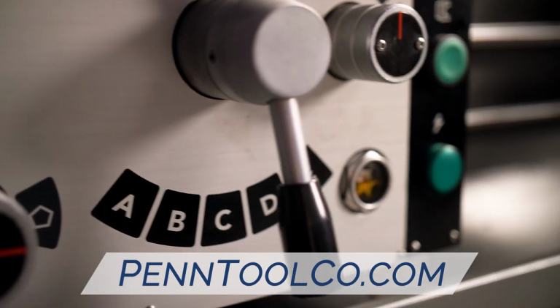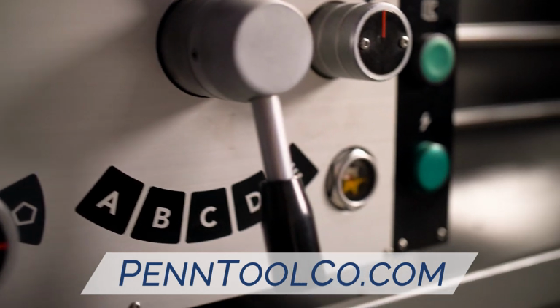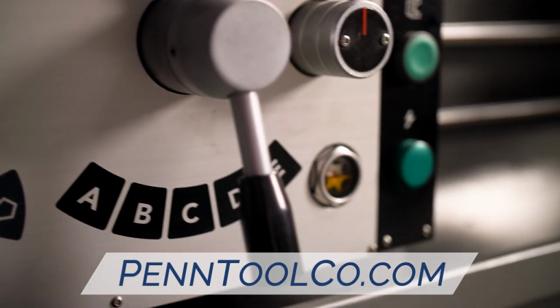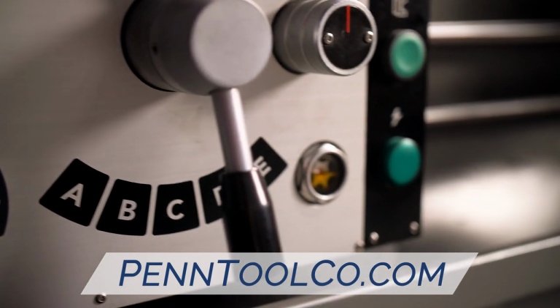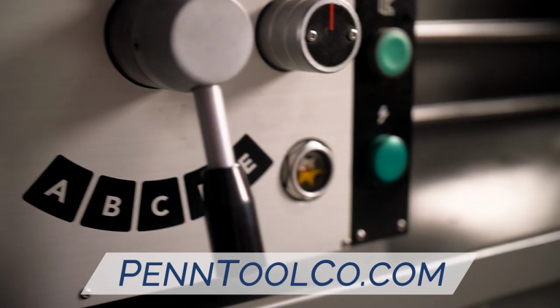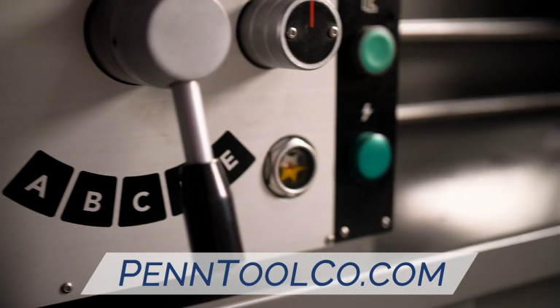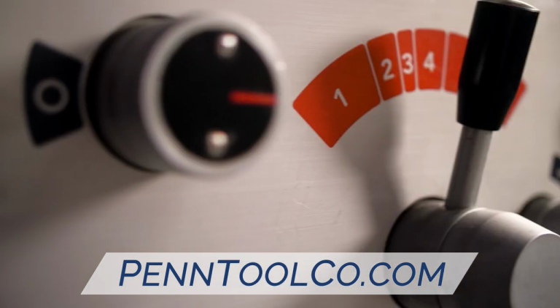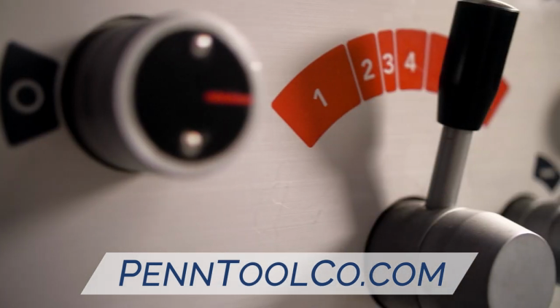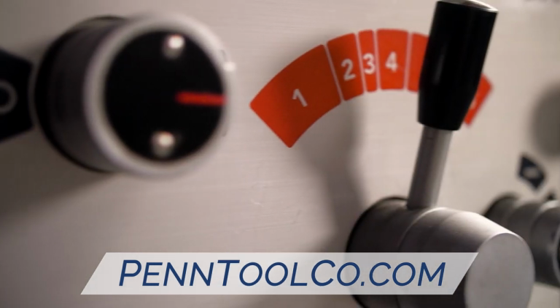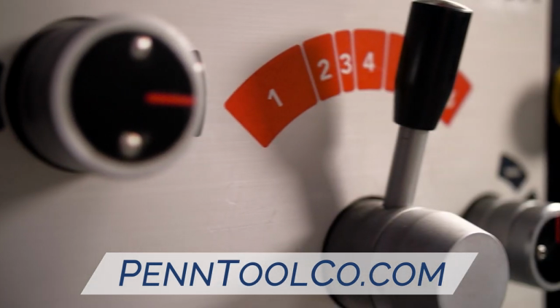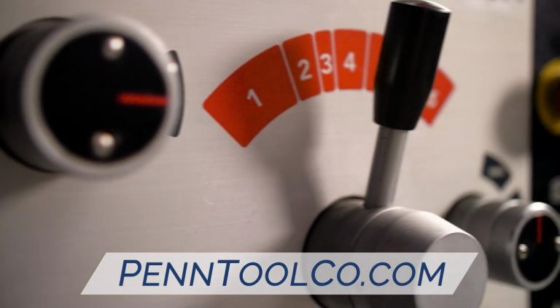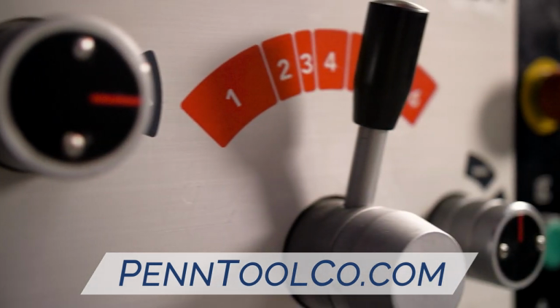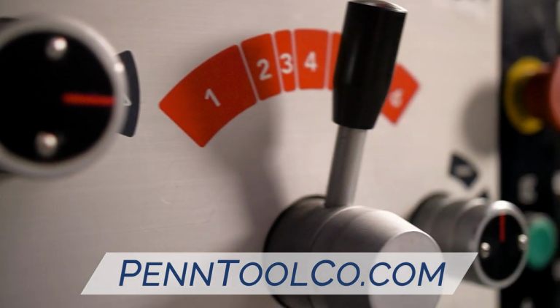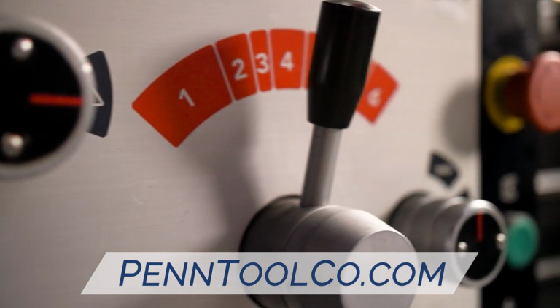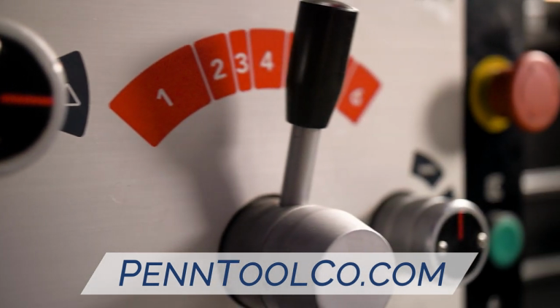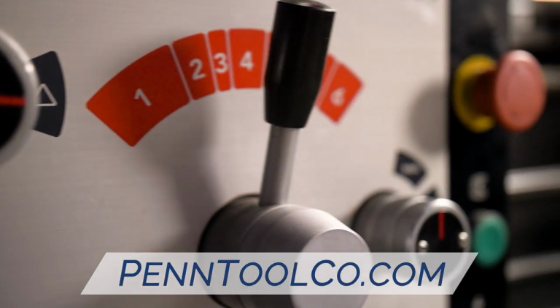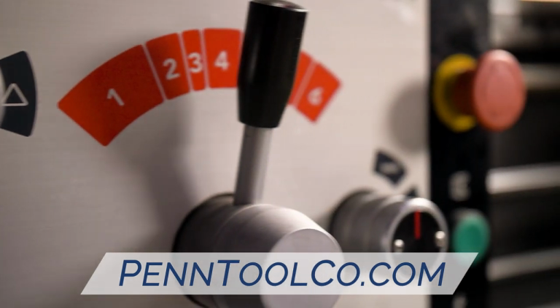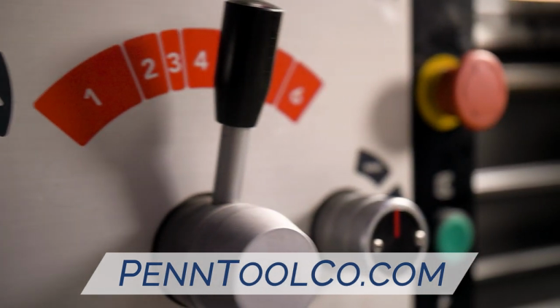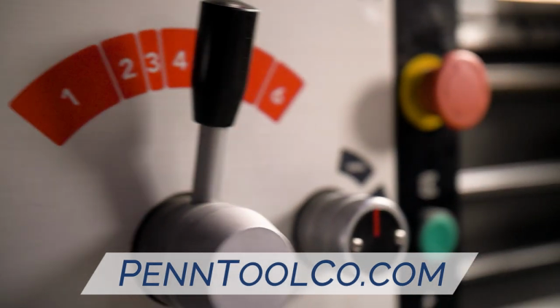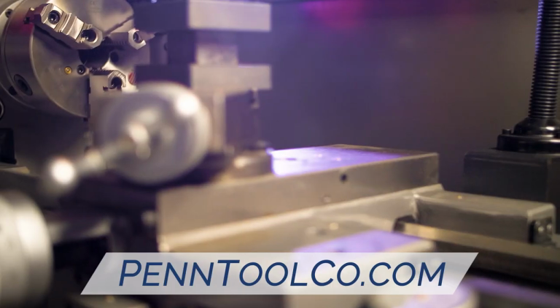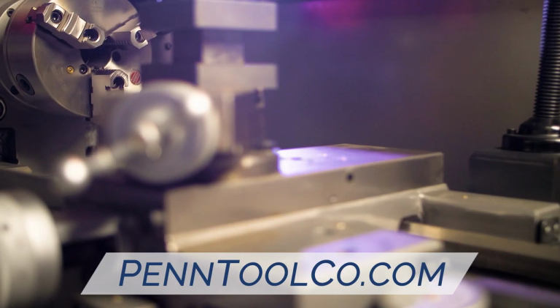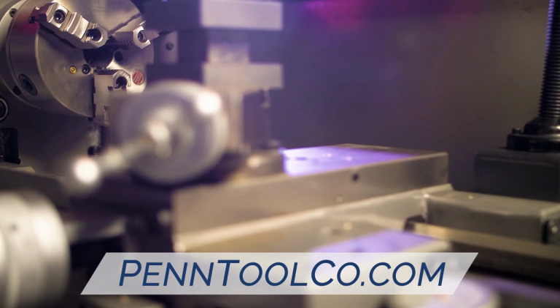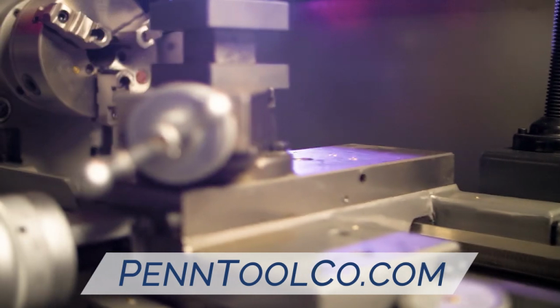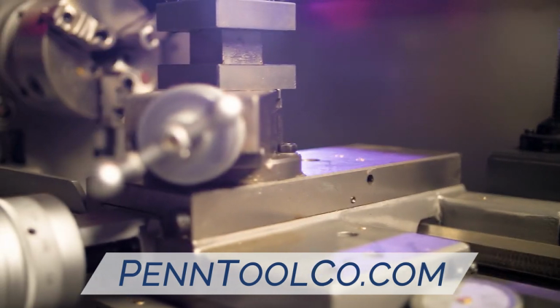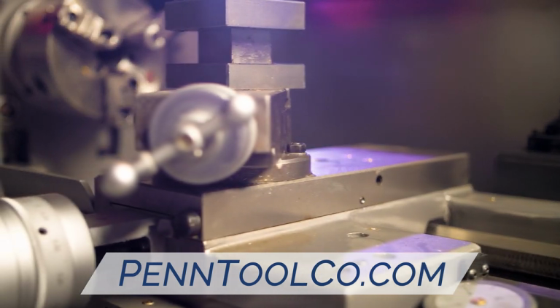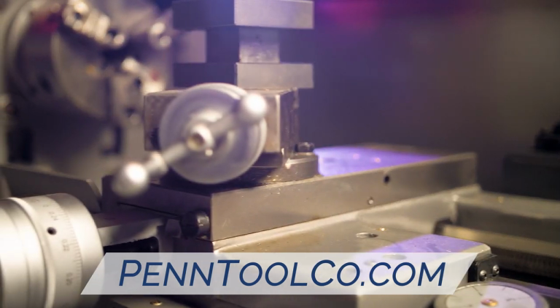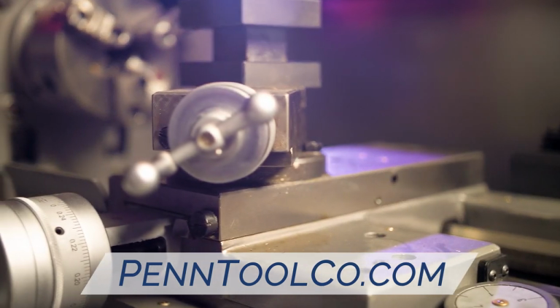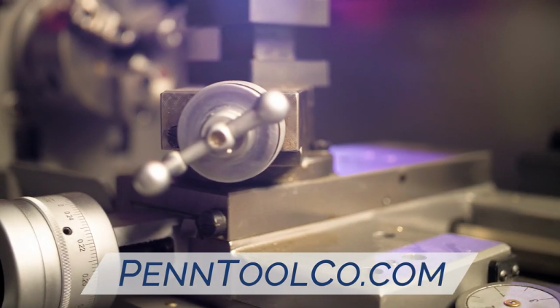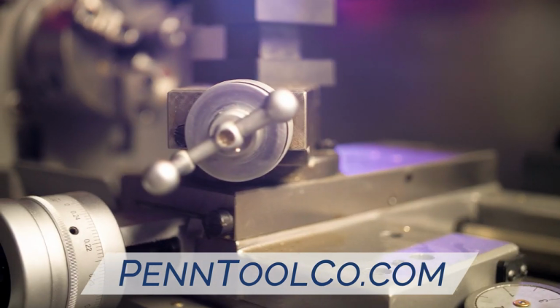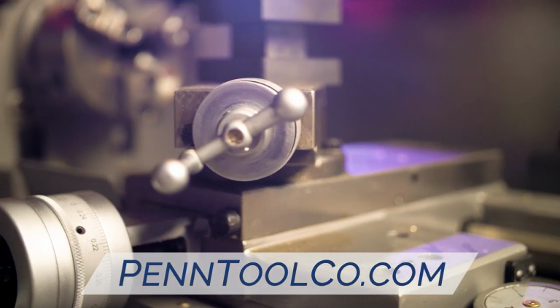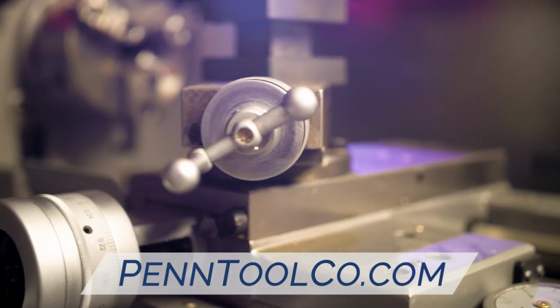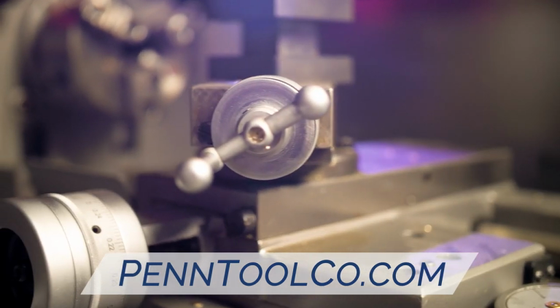Featuring eight different spindle speeds and boasting a maximum RPM capability of 2,000, it'll get any project done.